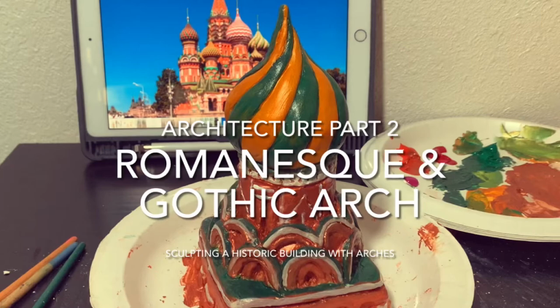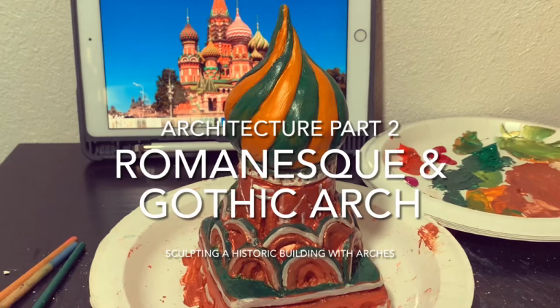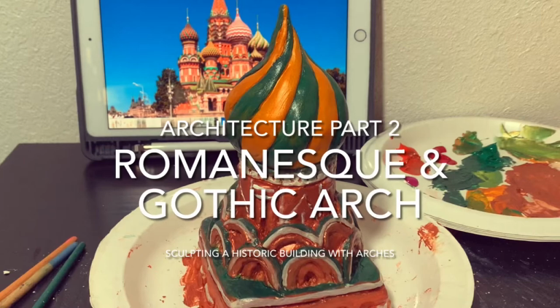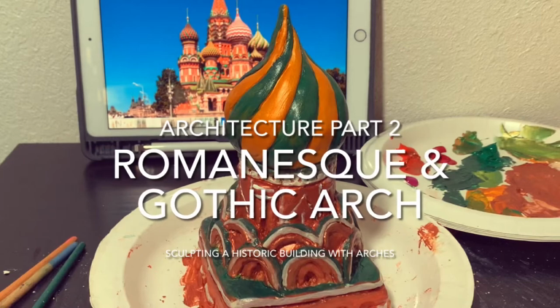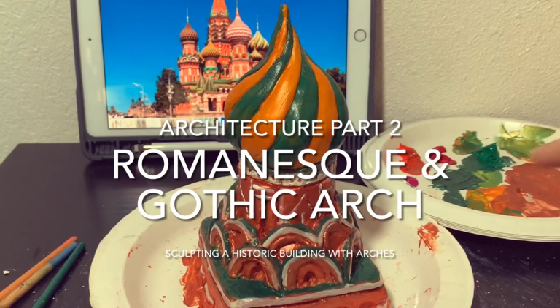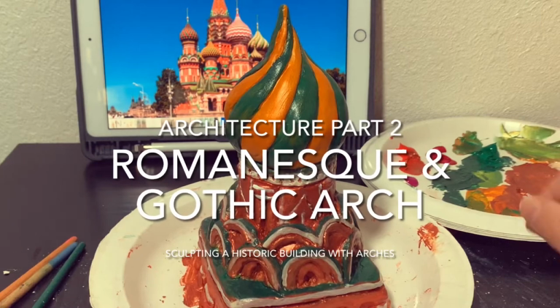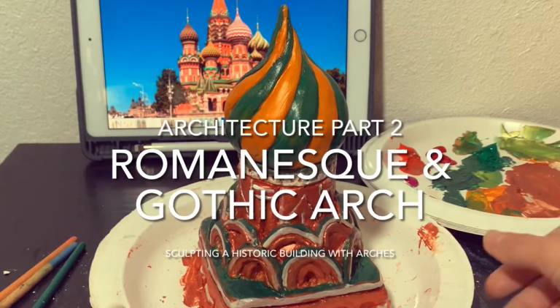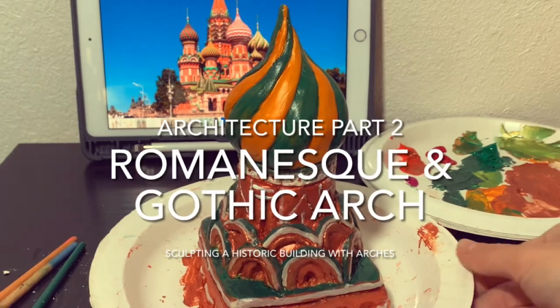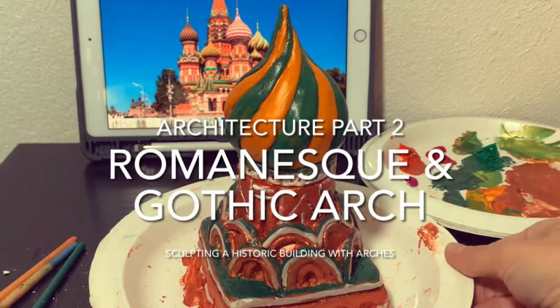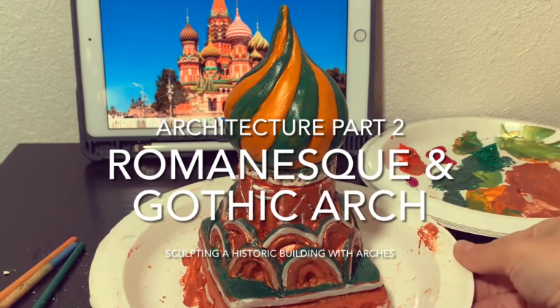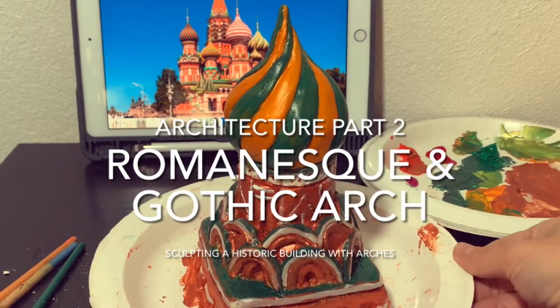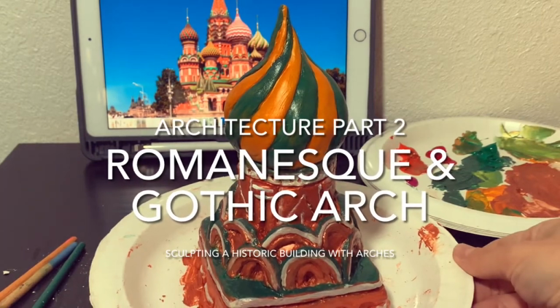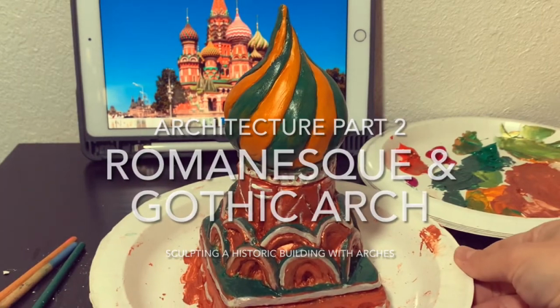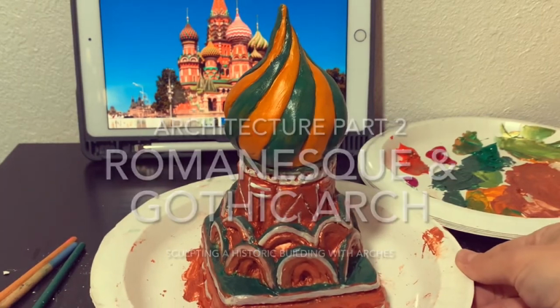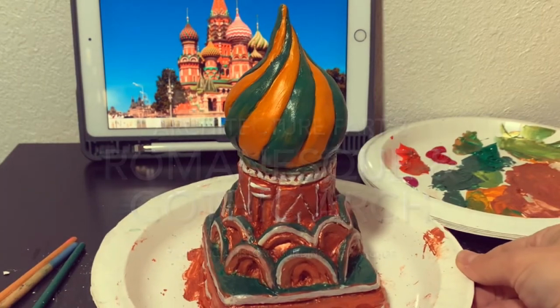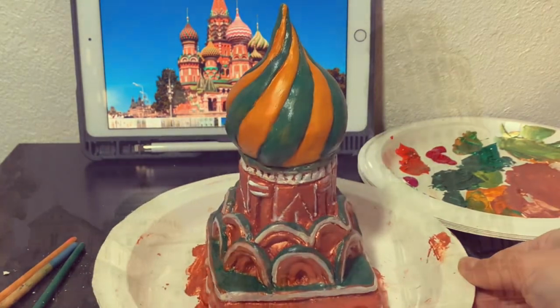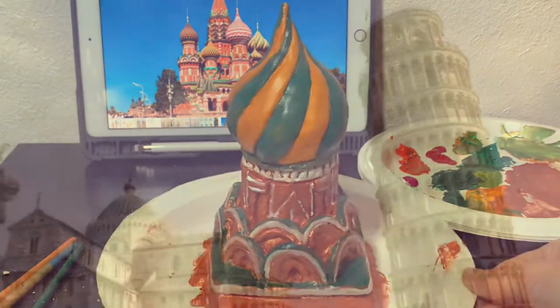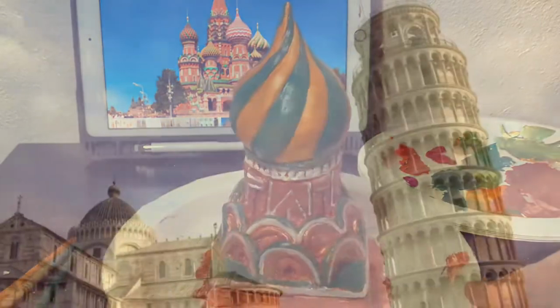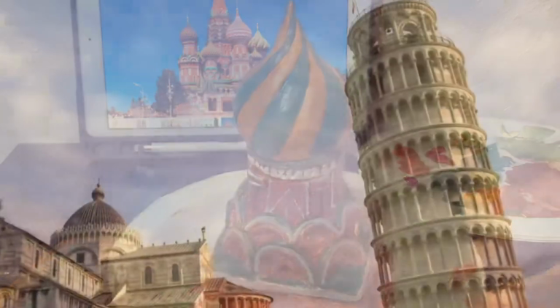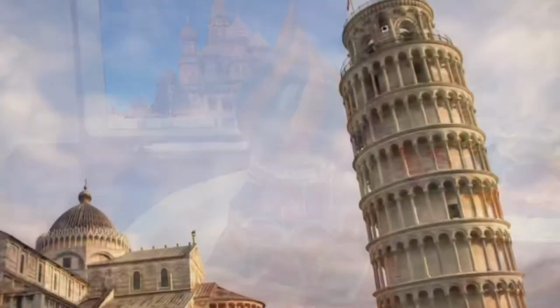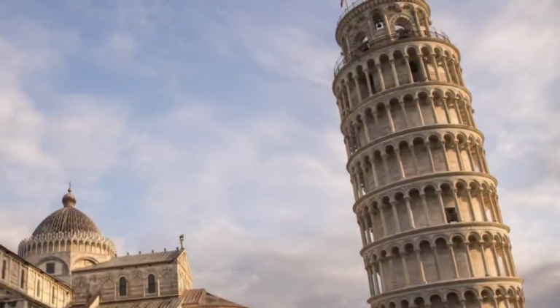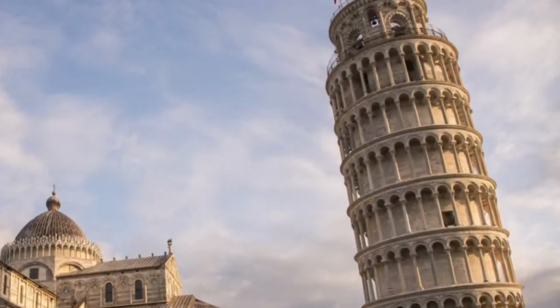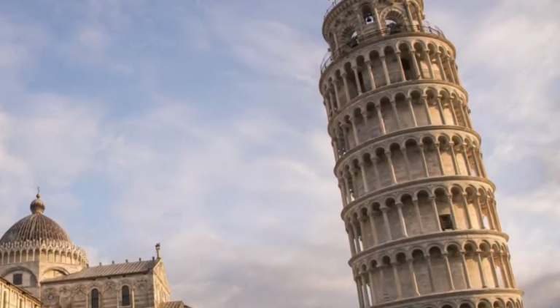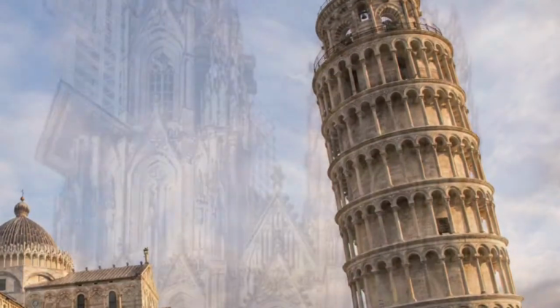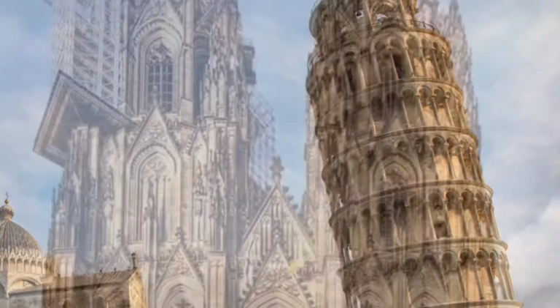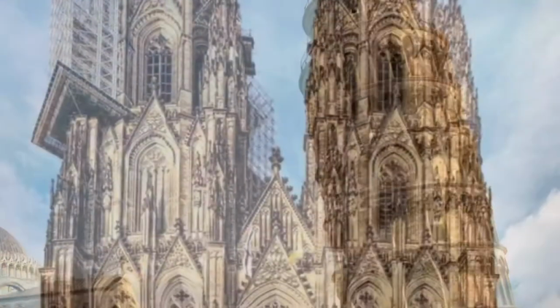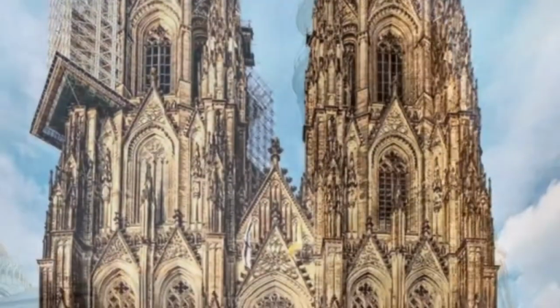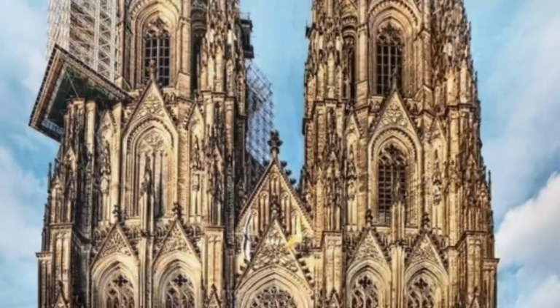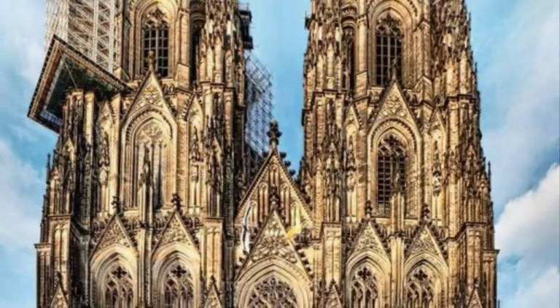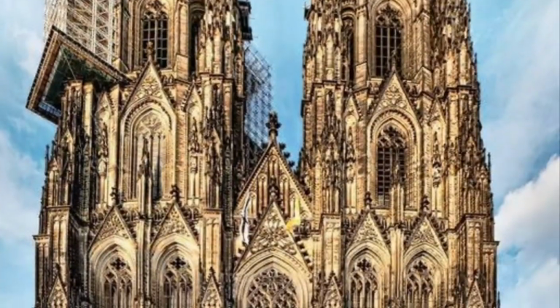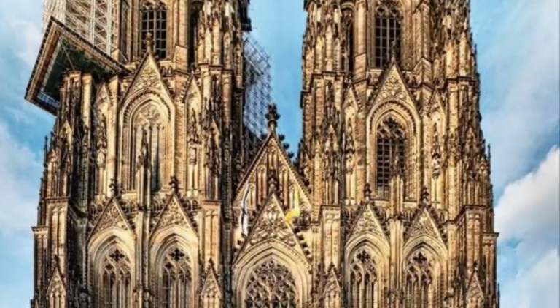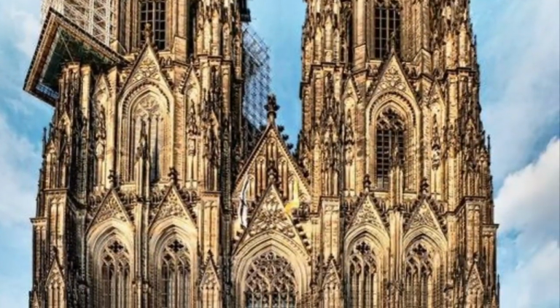Hello, this is teacher Maria of Art School of SFB and today we are going to talk about Romanesque and Gothic arches.